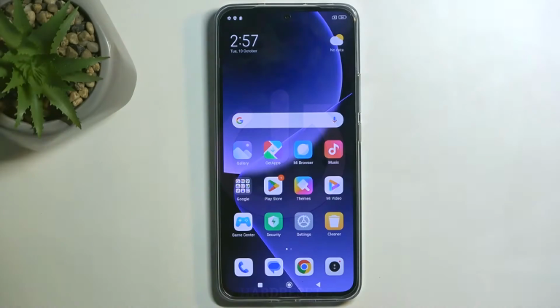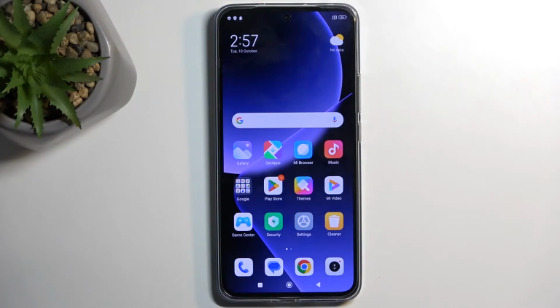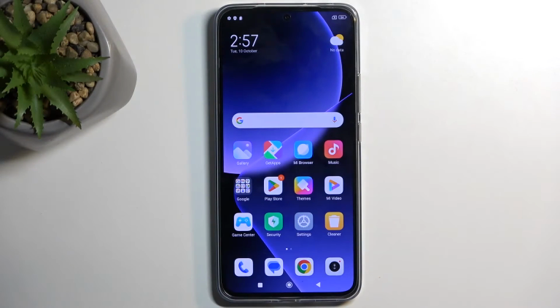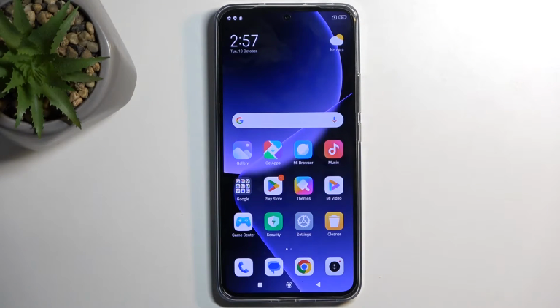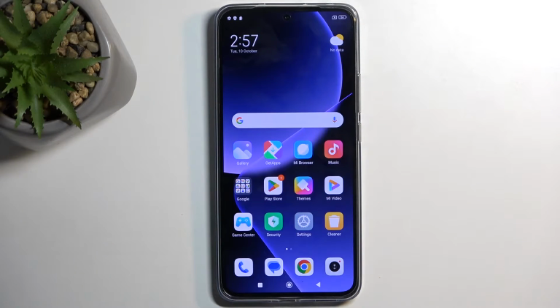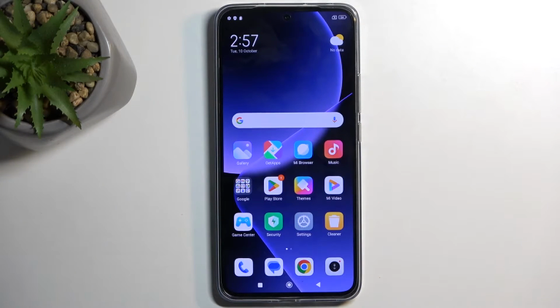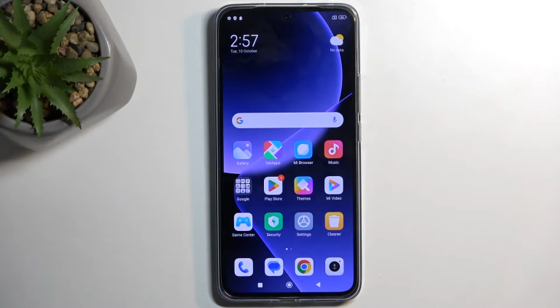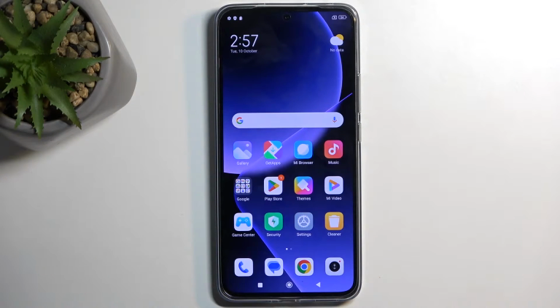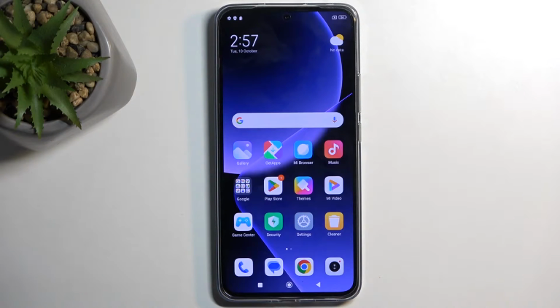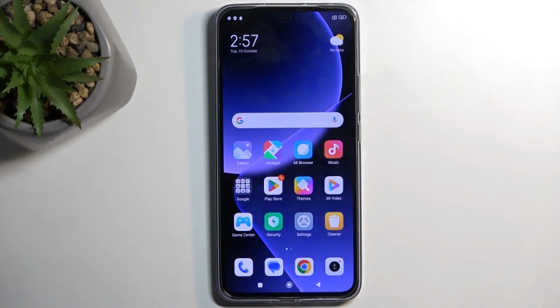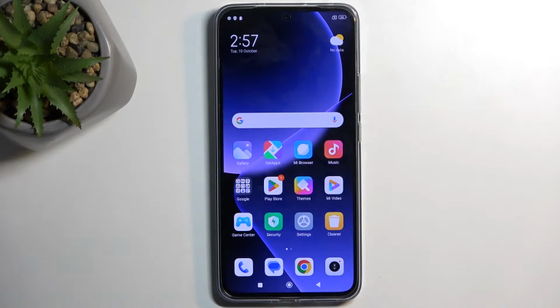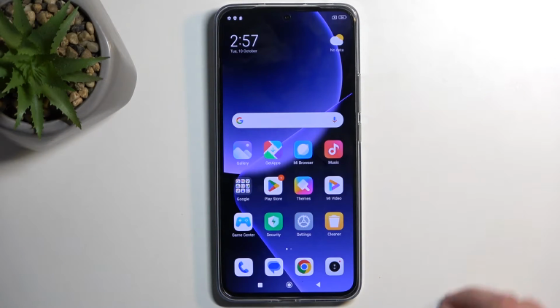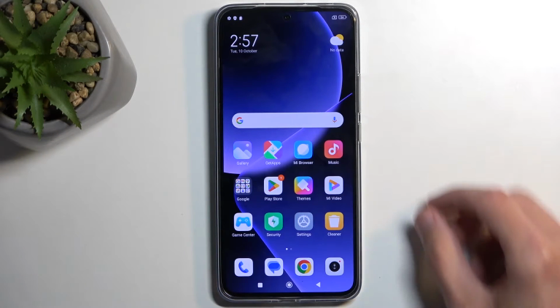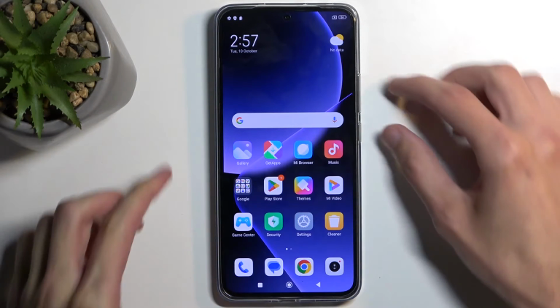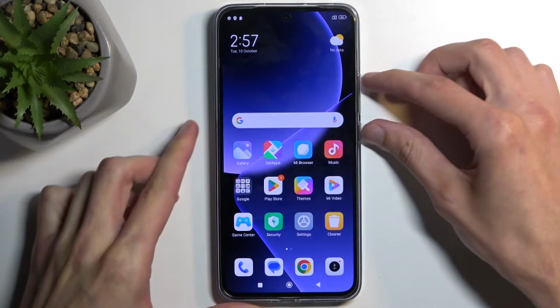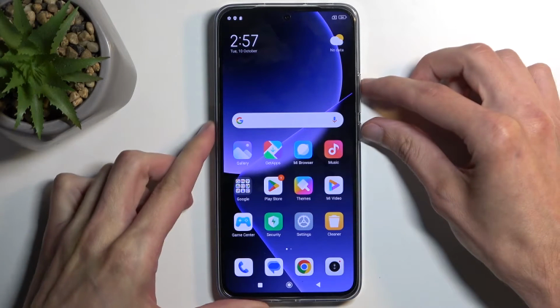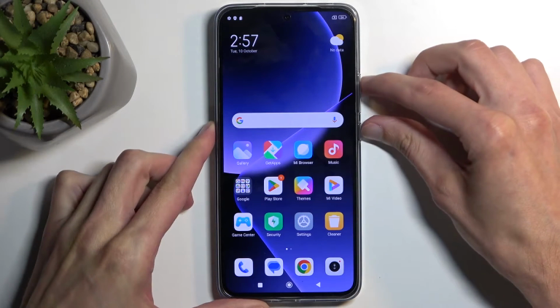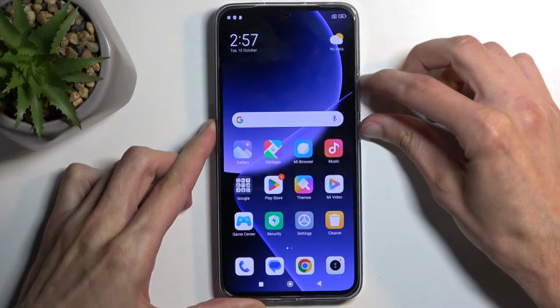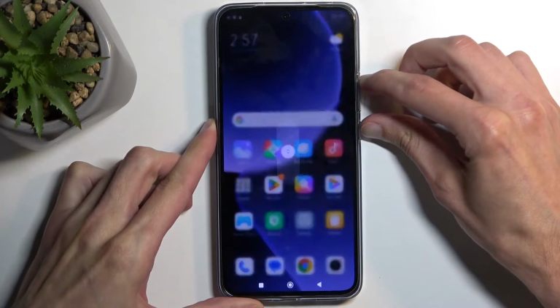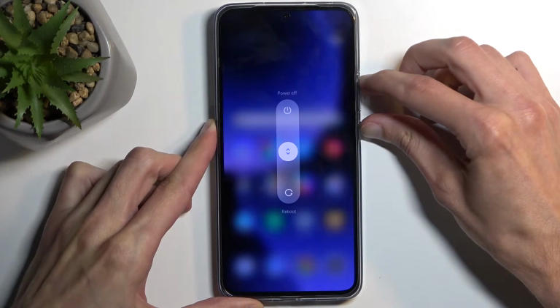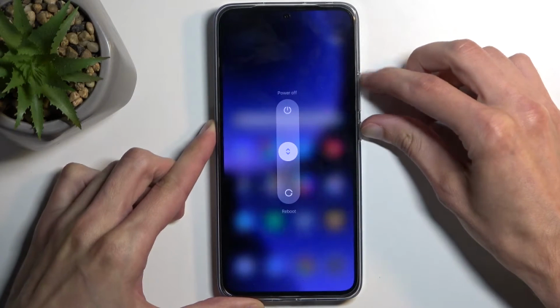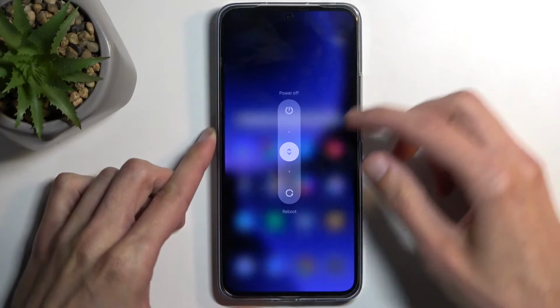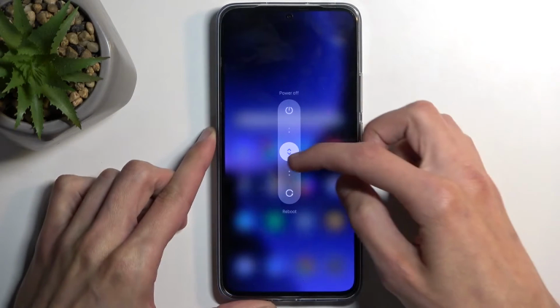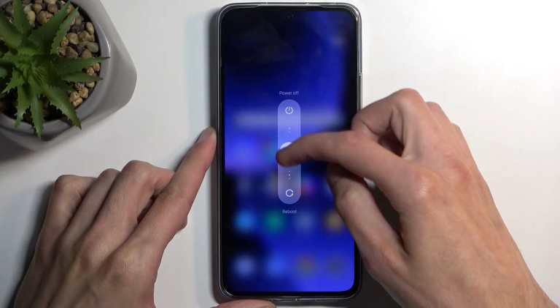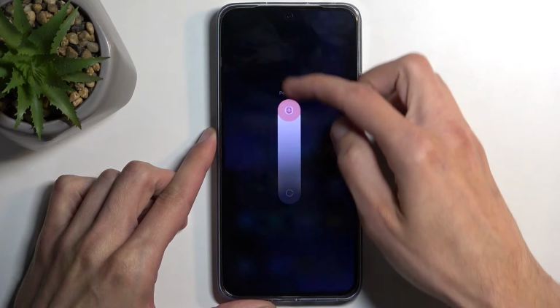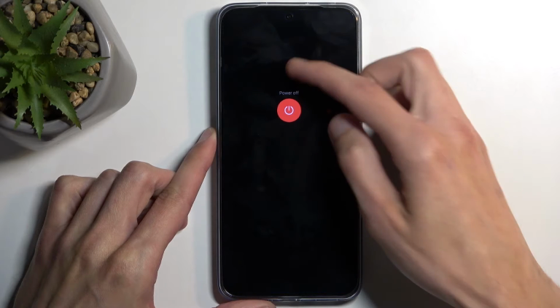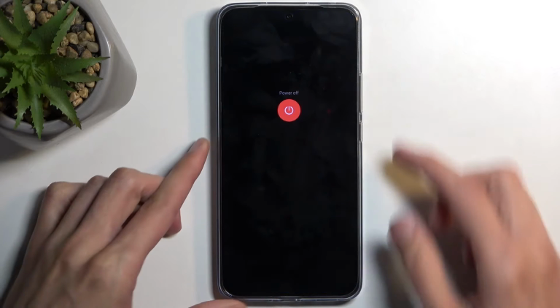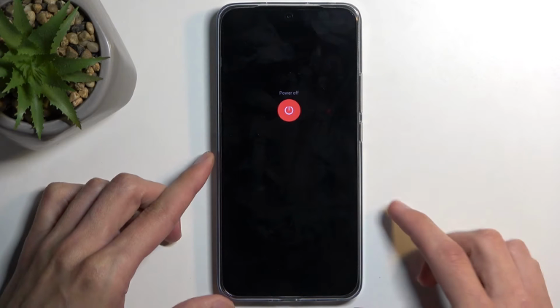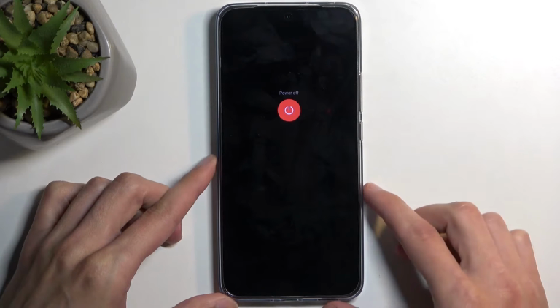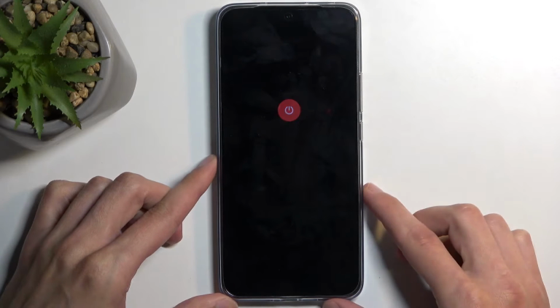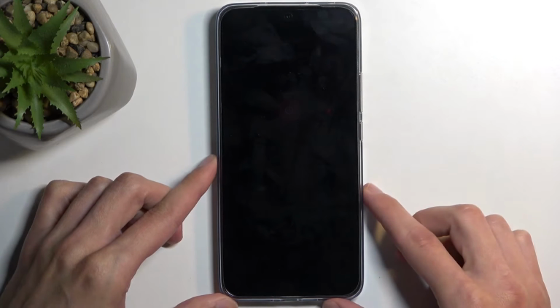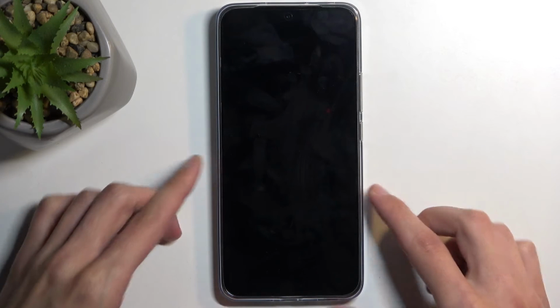To get started we'll need to hold the power button and volume up, and then you want to swipe up to turn it off.